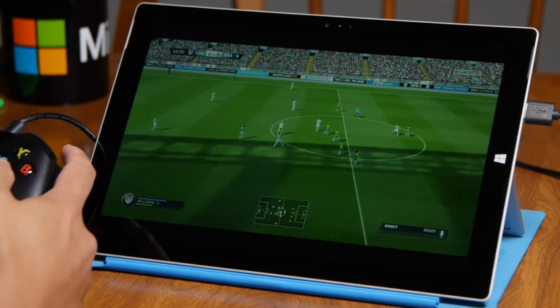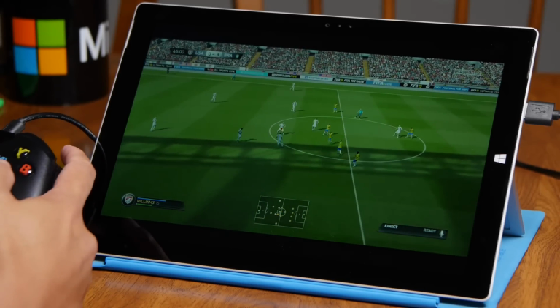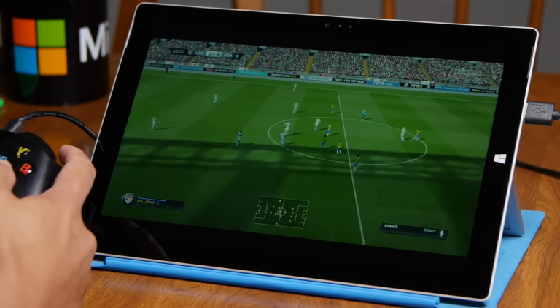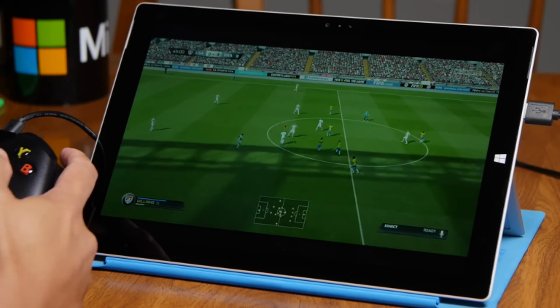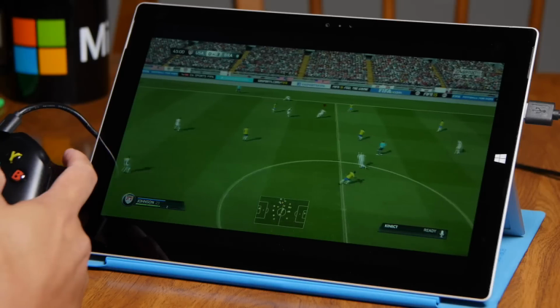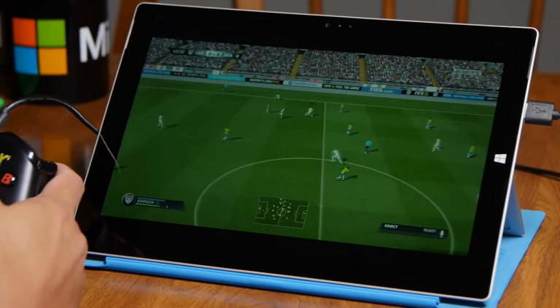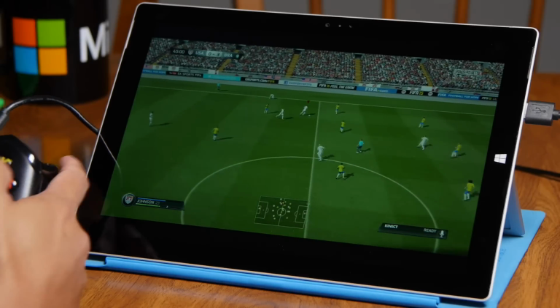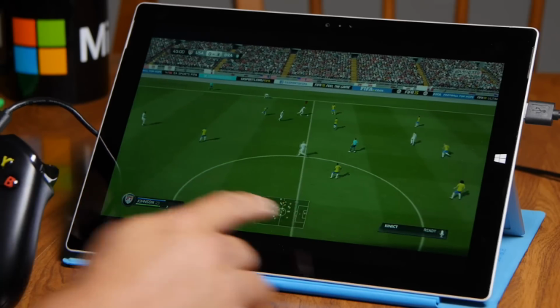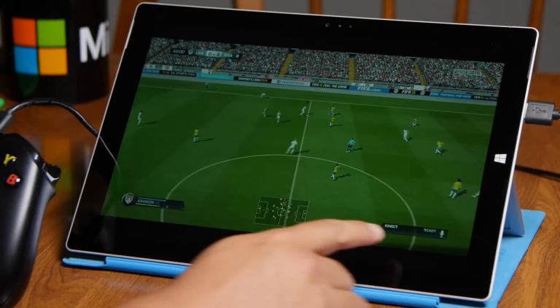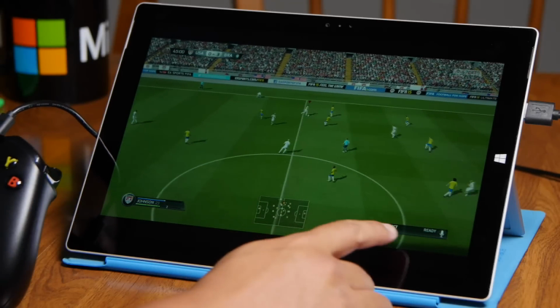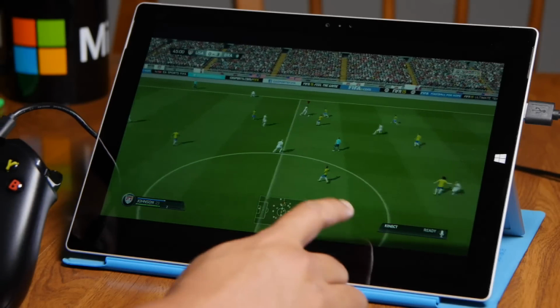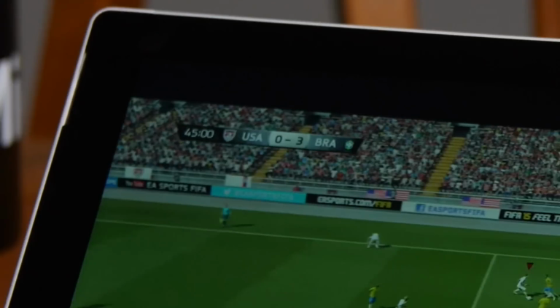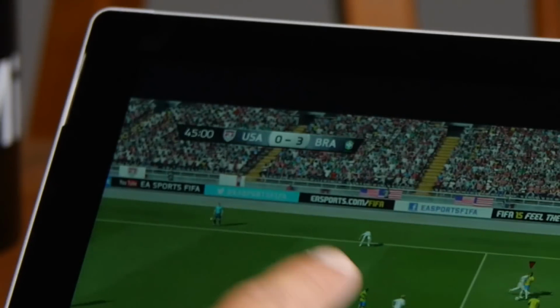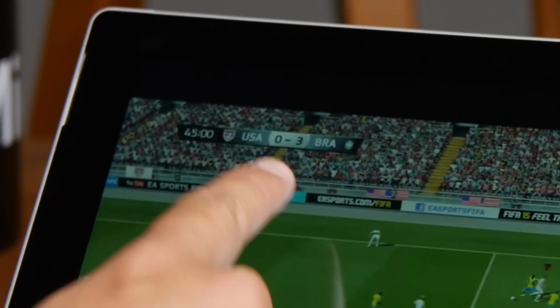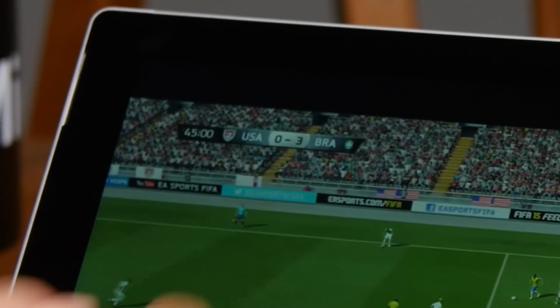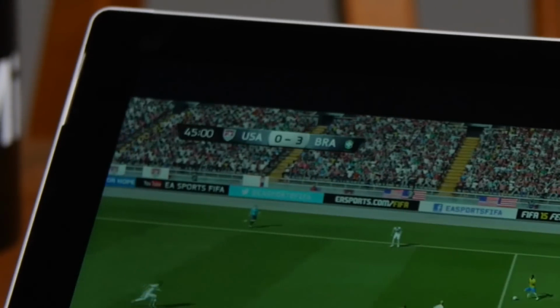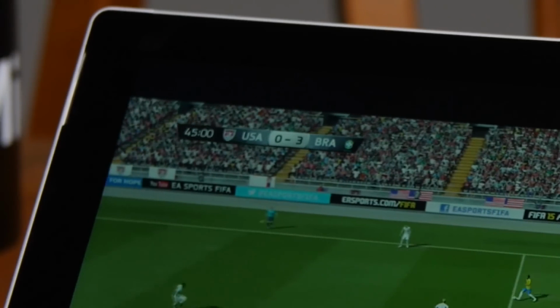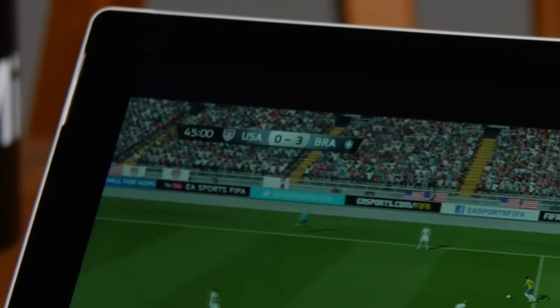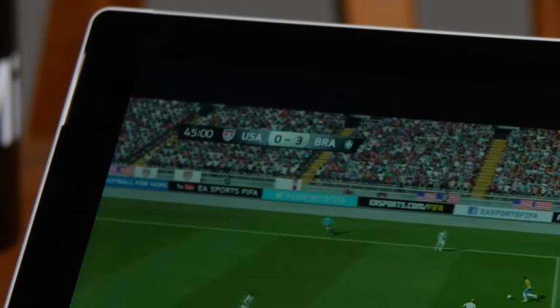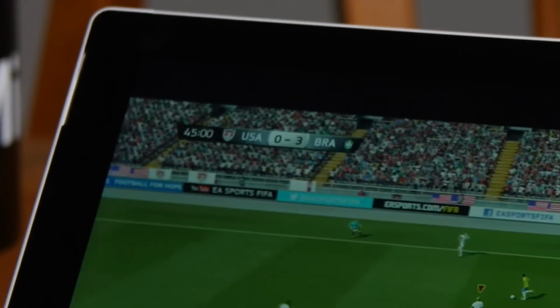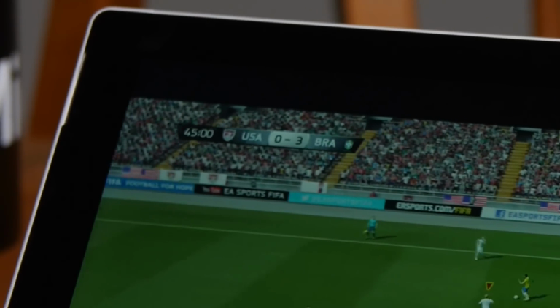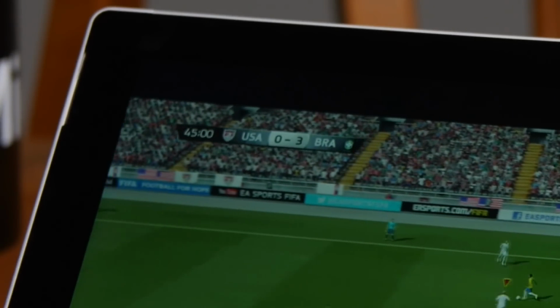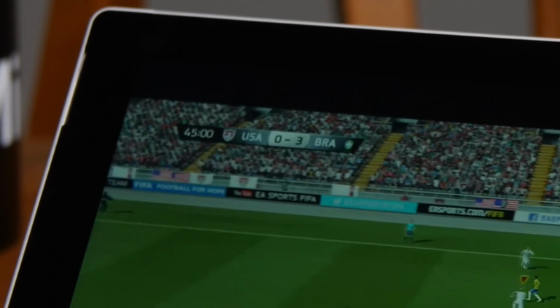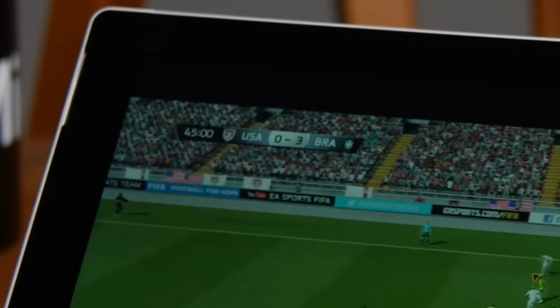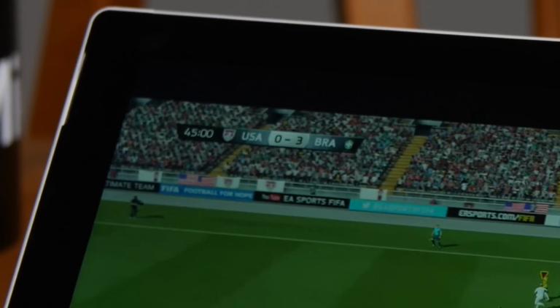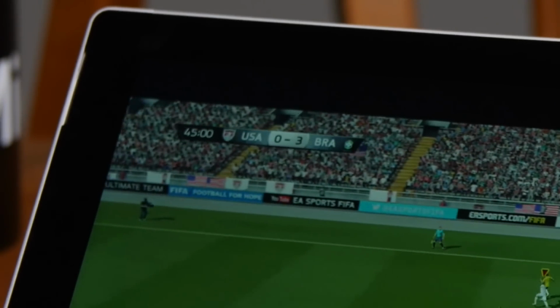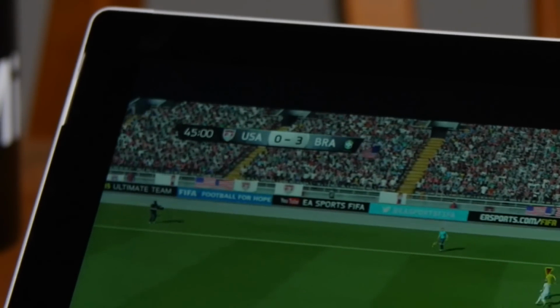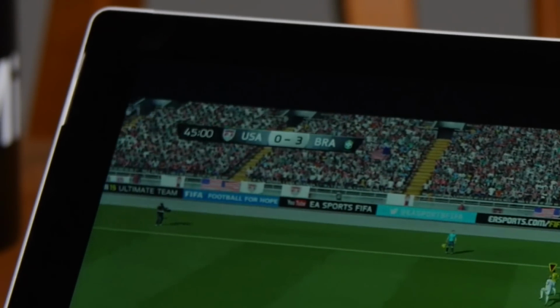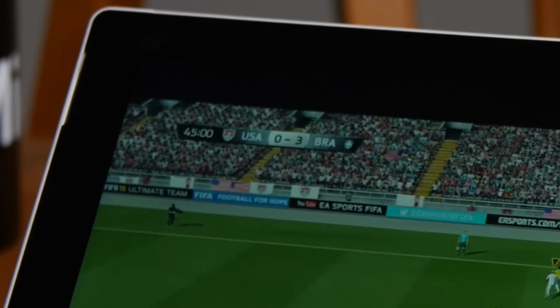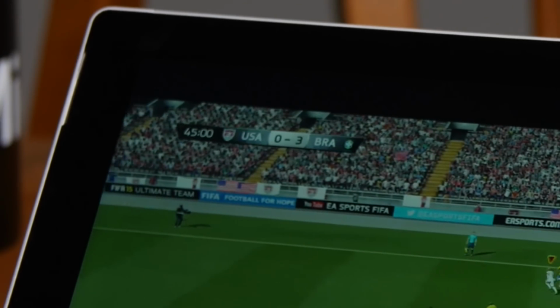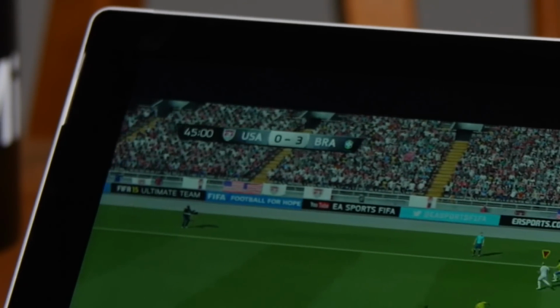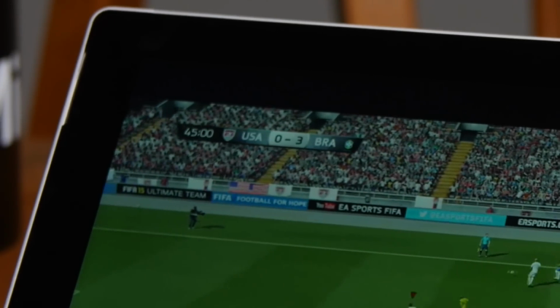Not doing too well here. I think the score is 0-3. Brazil is kicking my ass.